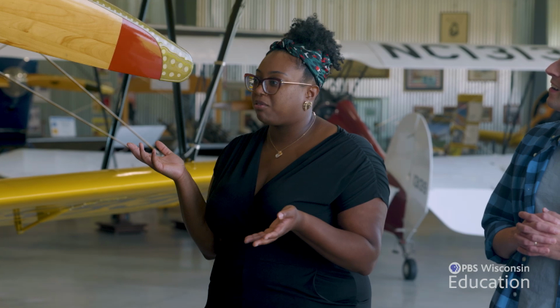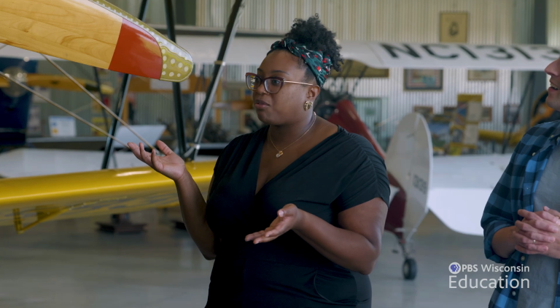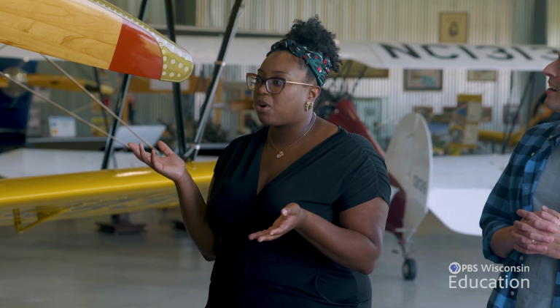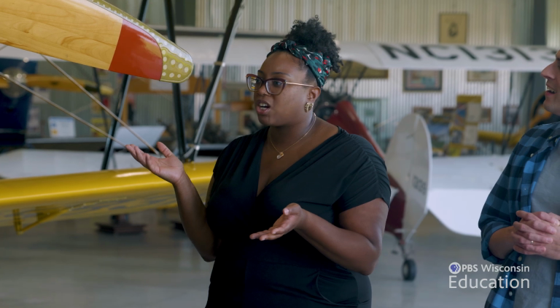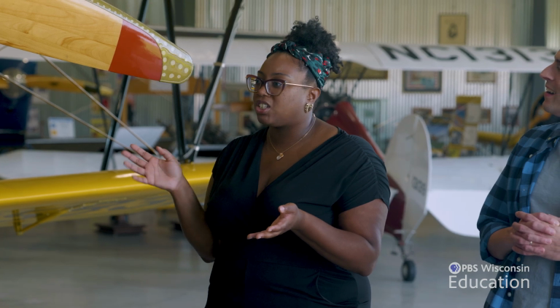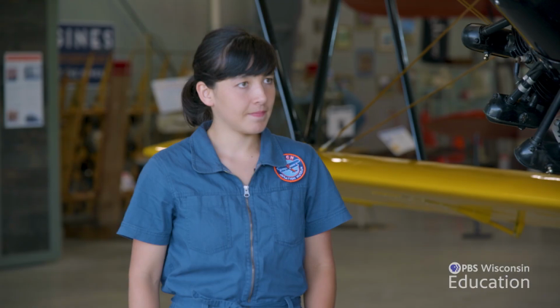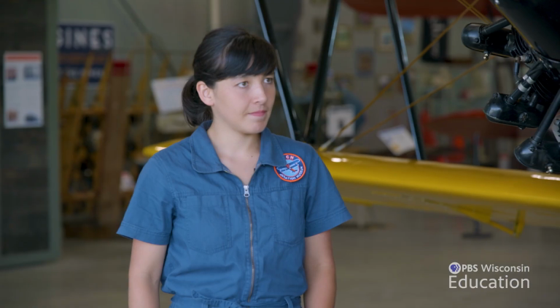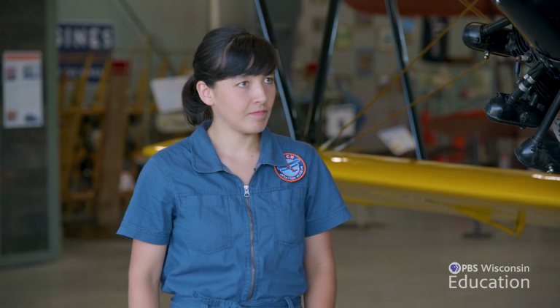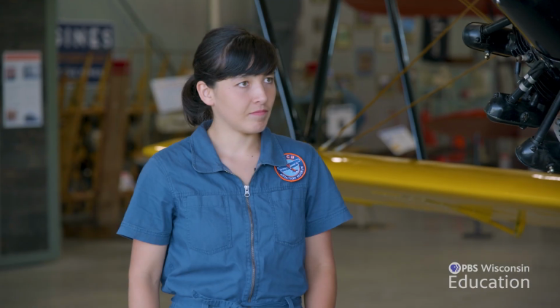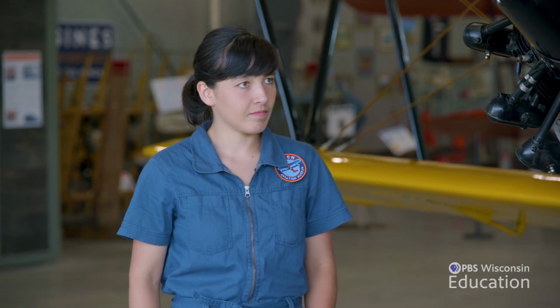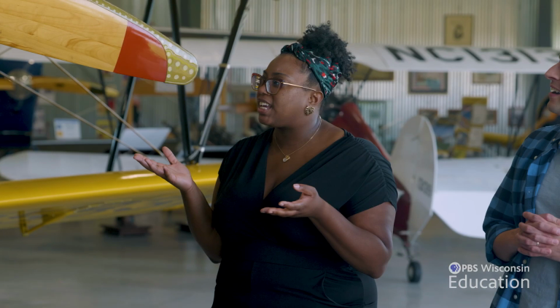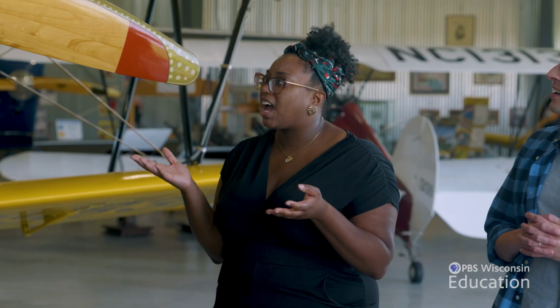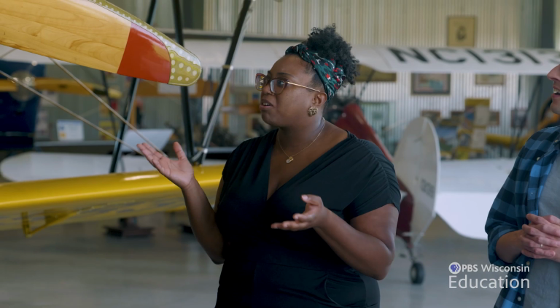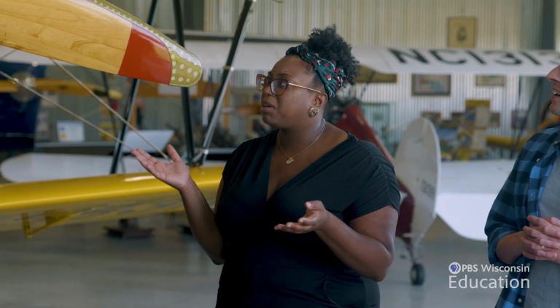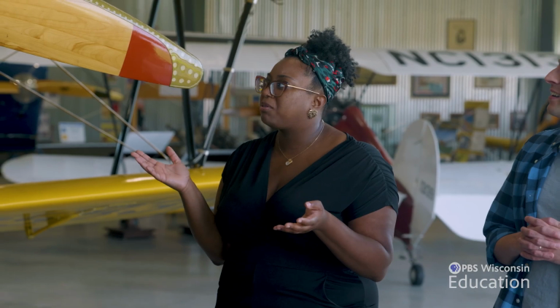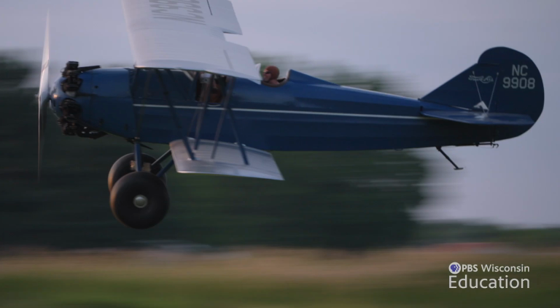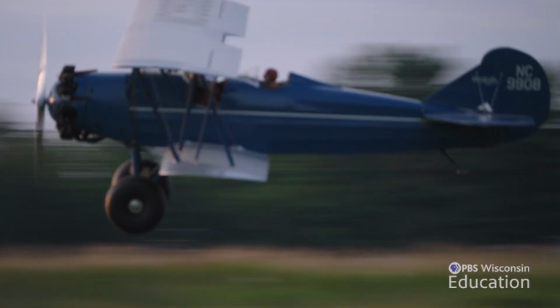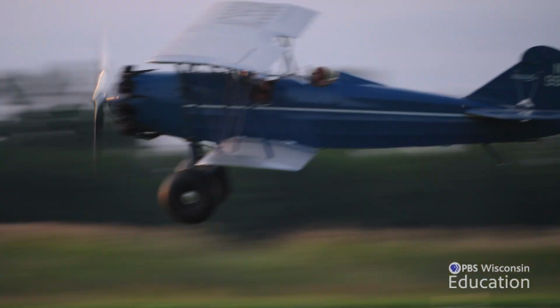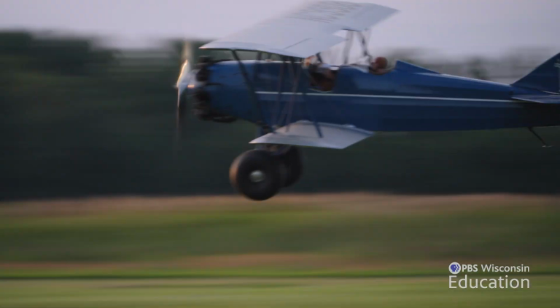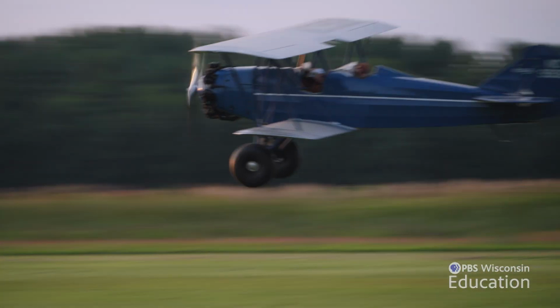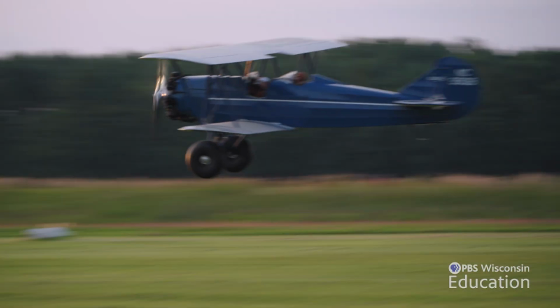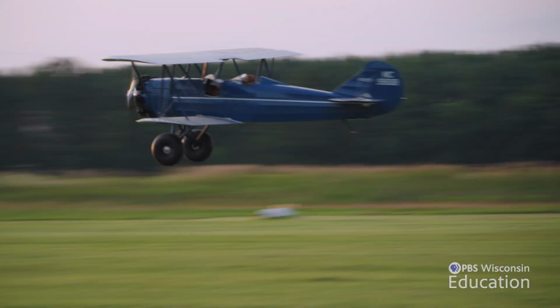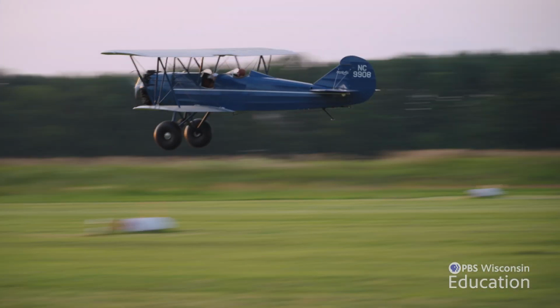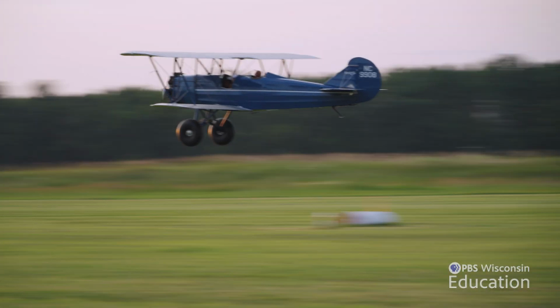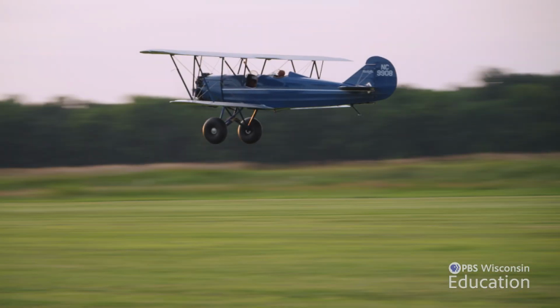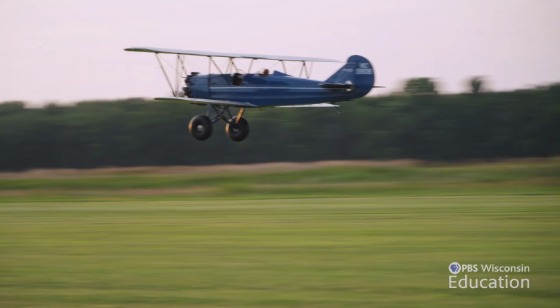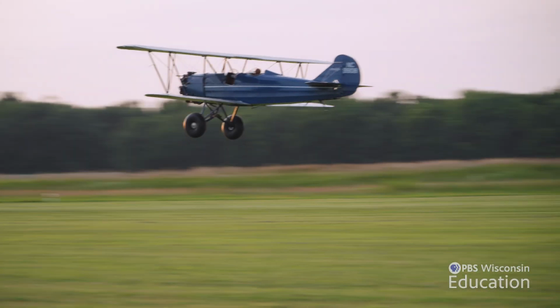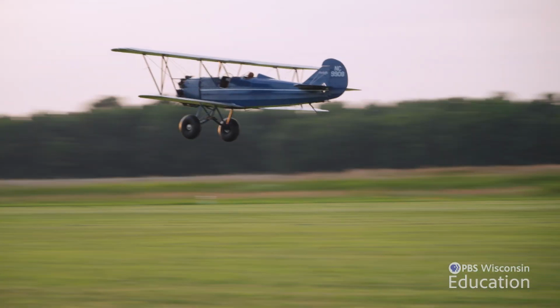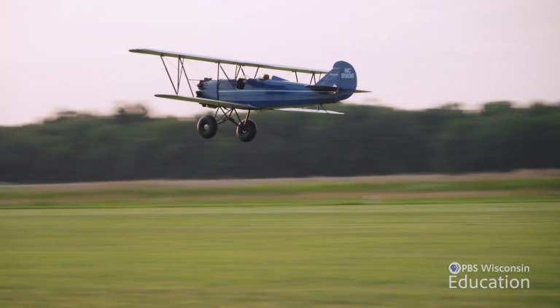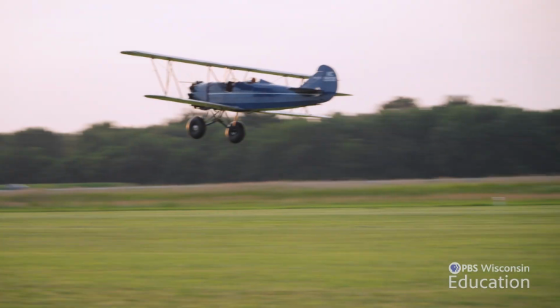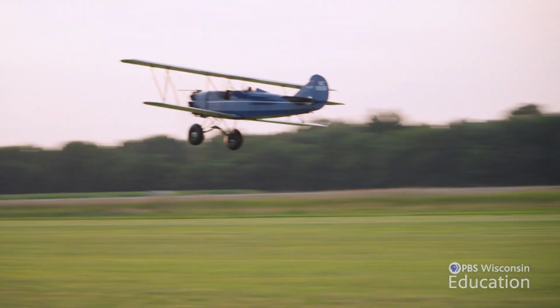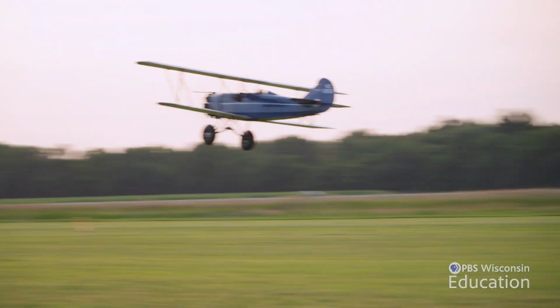Before GPS or anything, how are people figuring out where they're going when they're flying these planes?